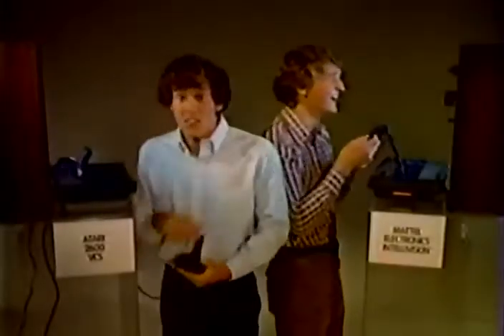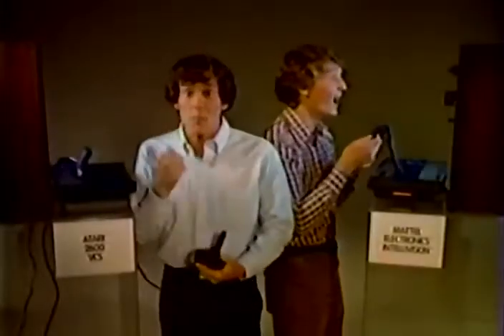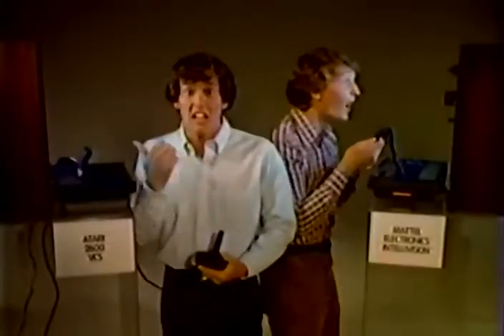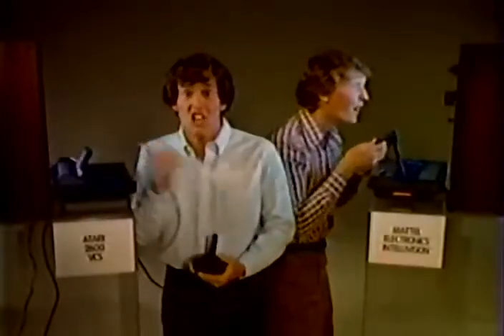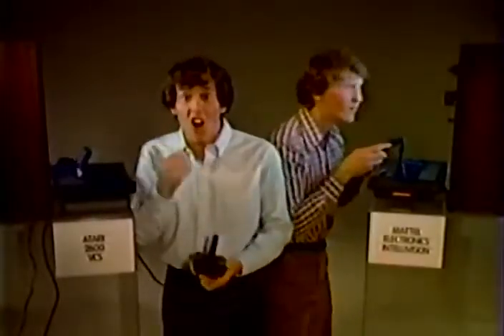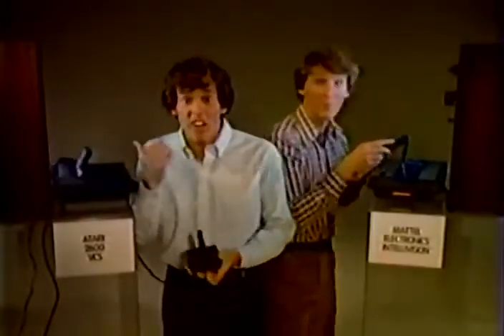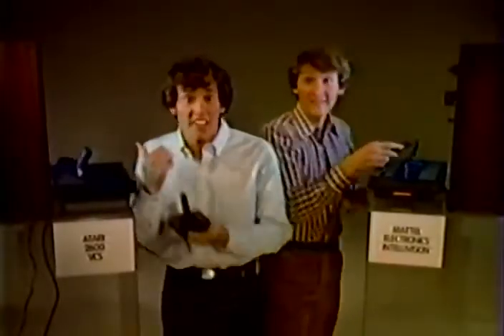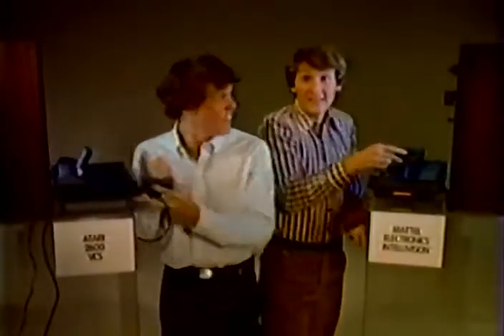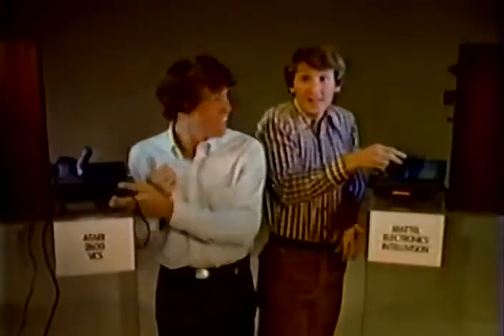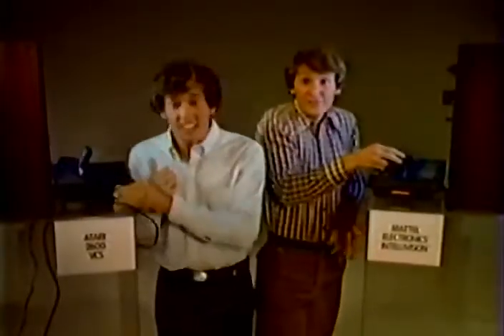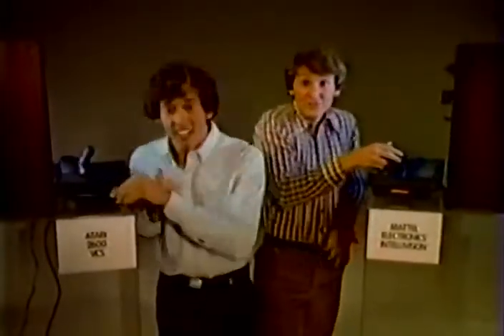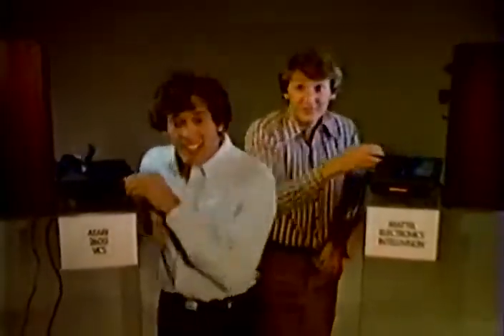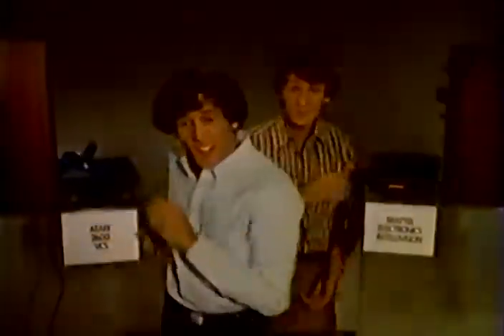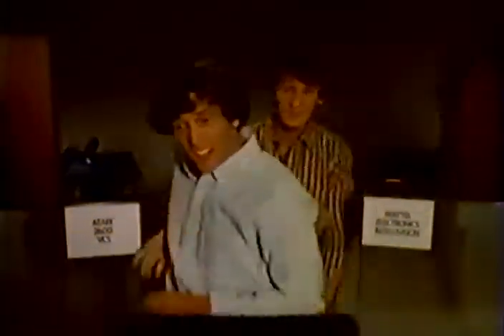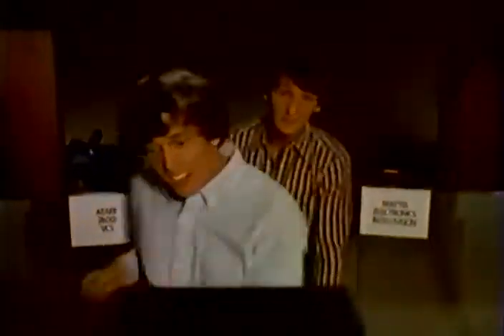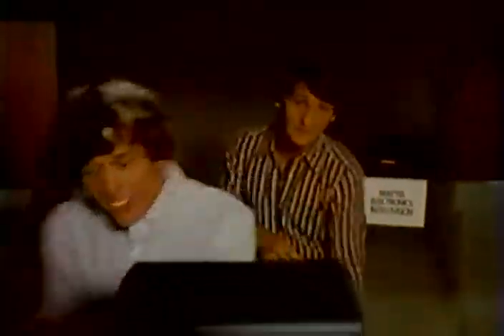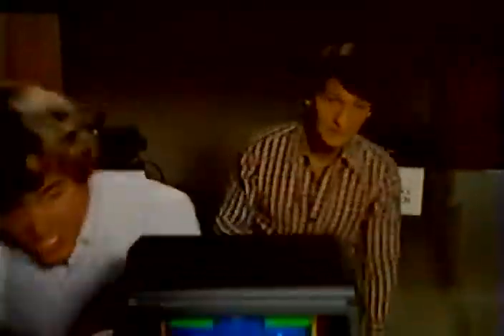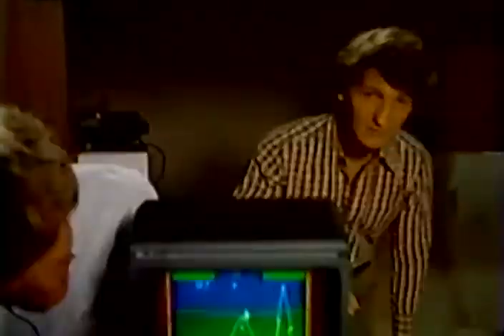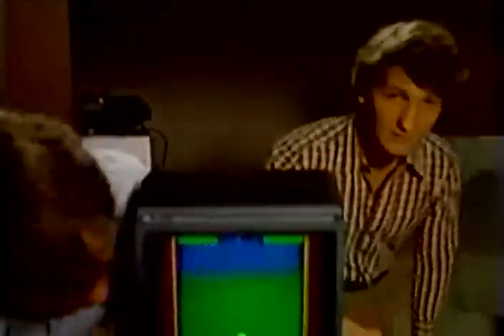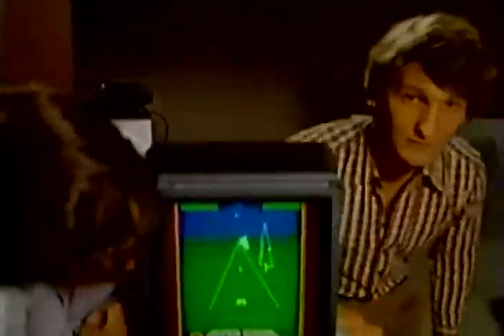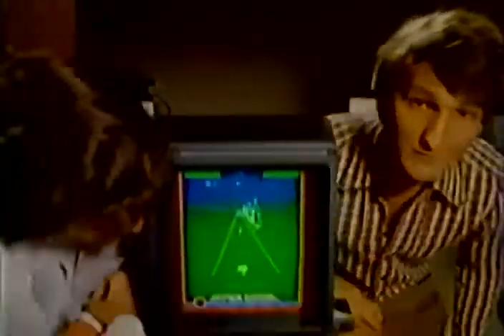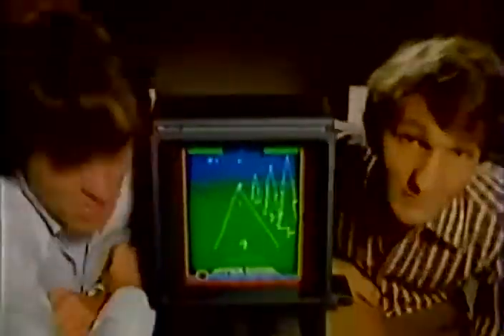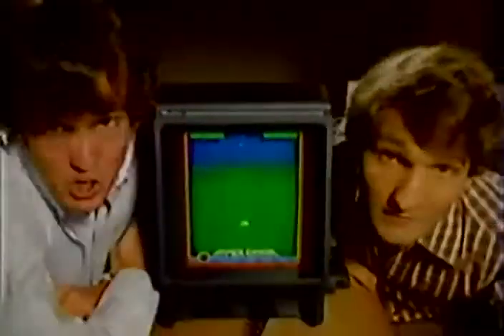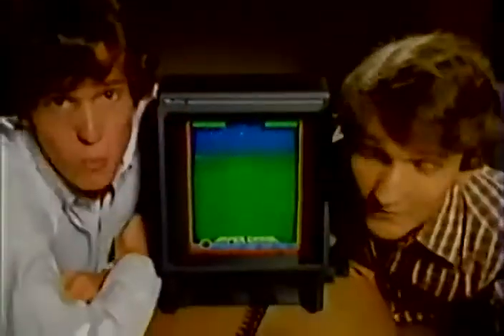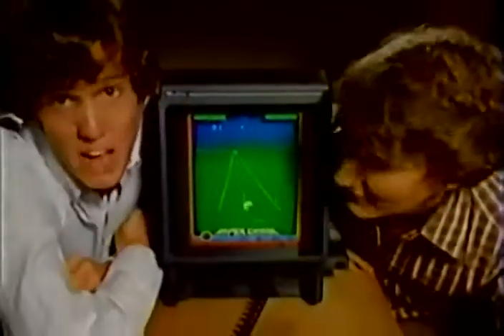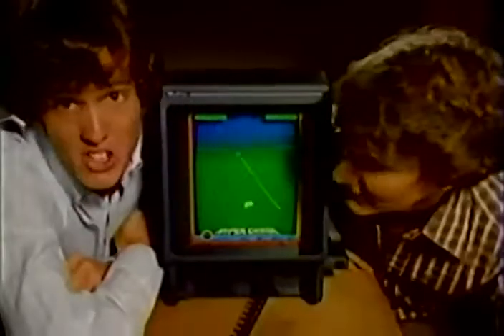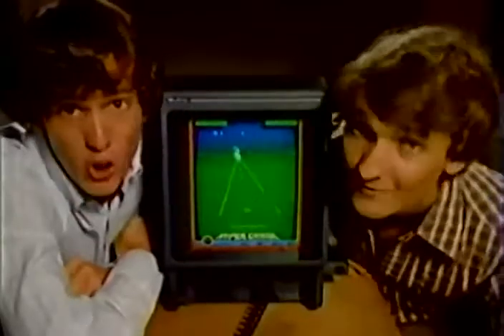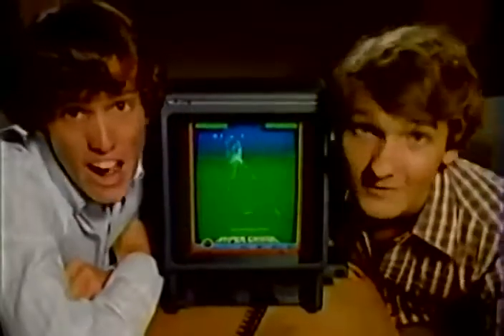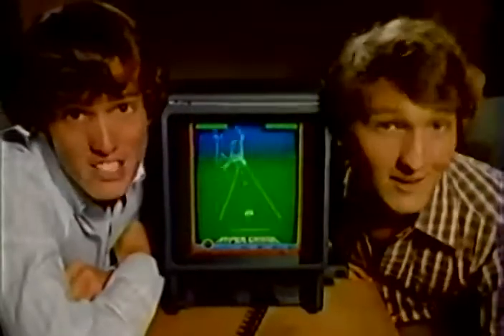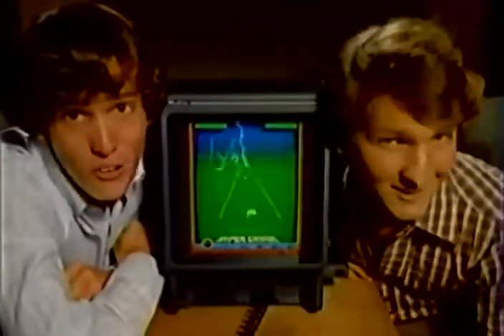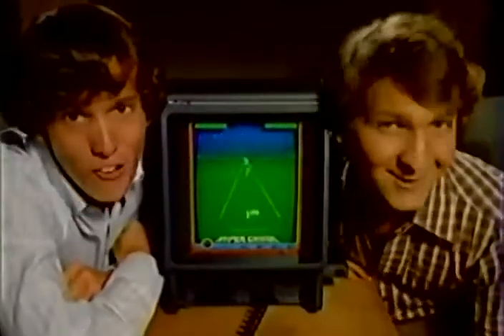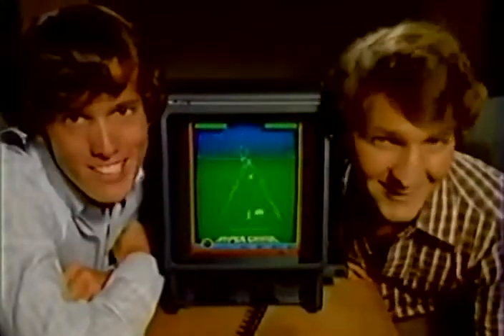Give up my Atari? My Intellivision? How about for this? You bet your asteroids.